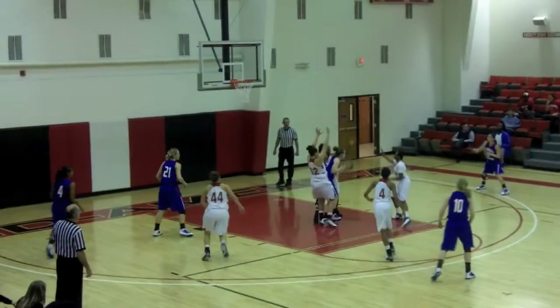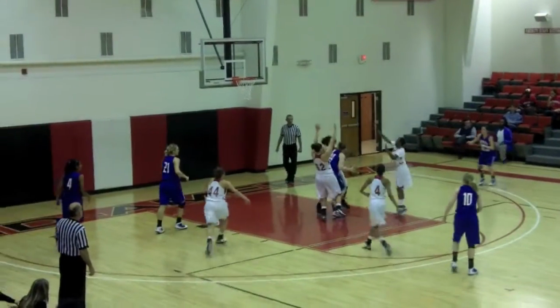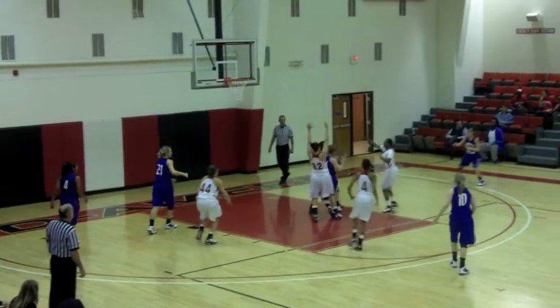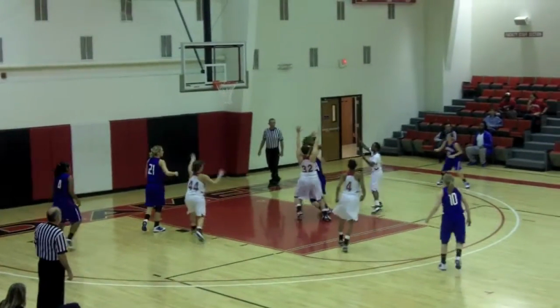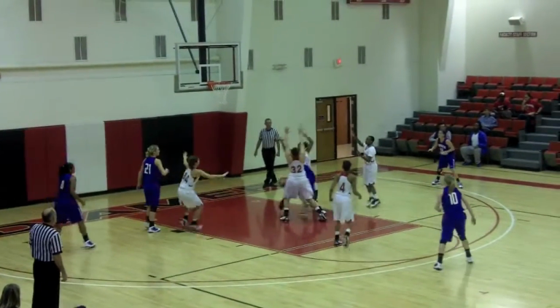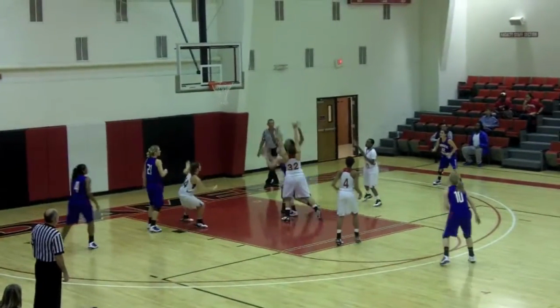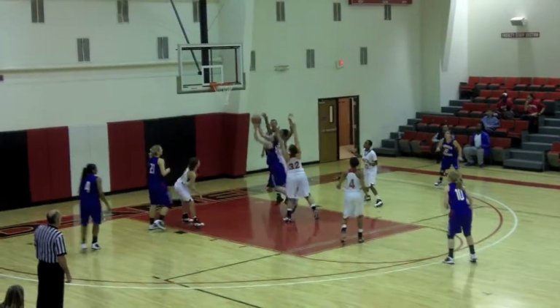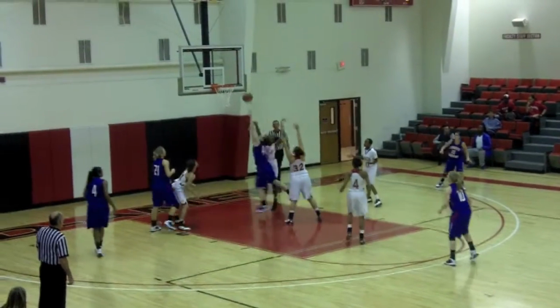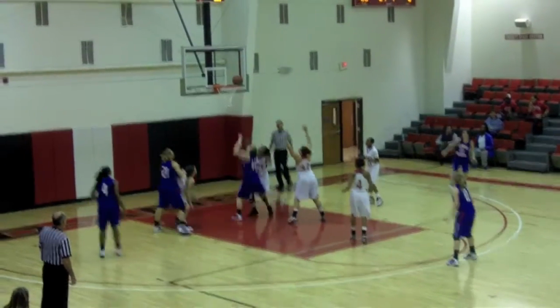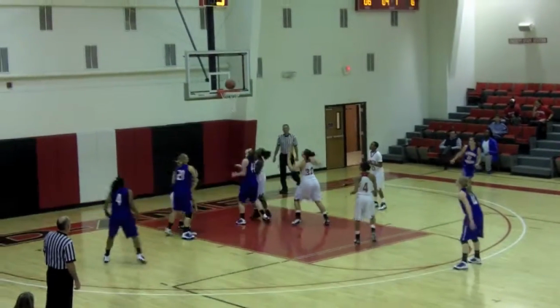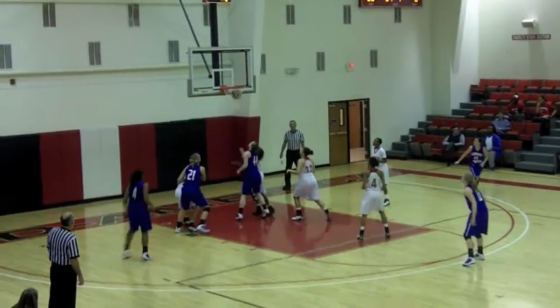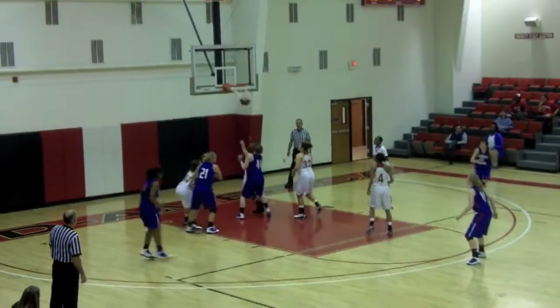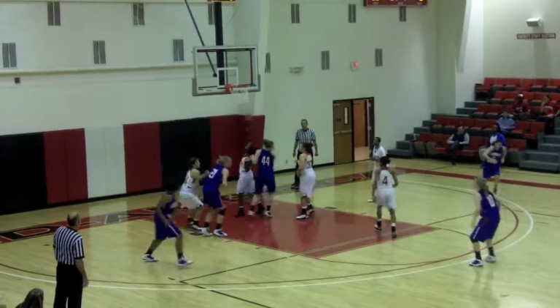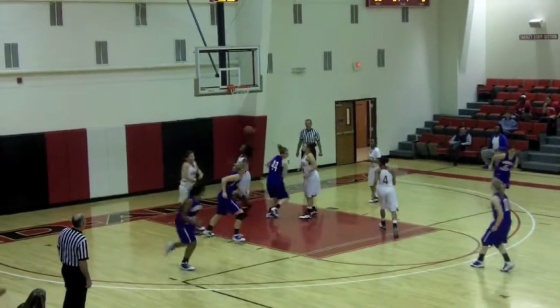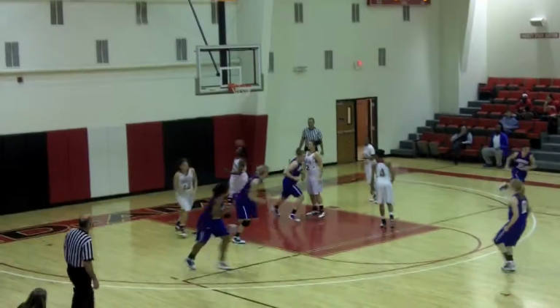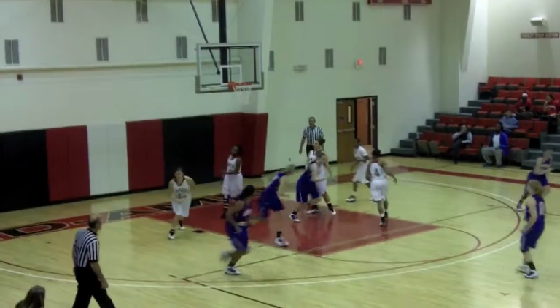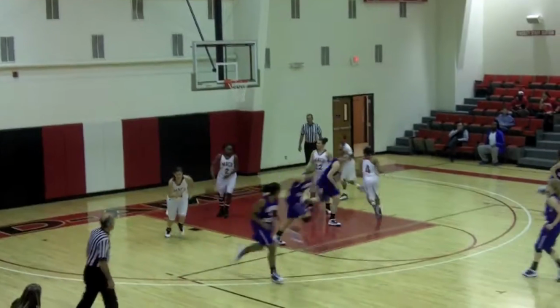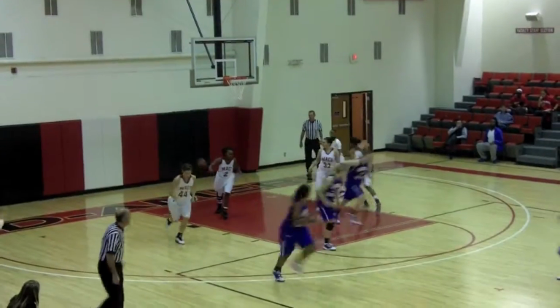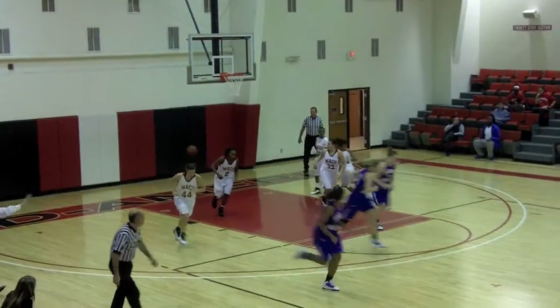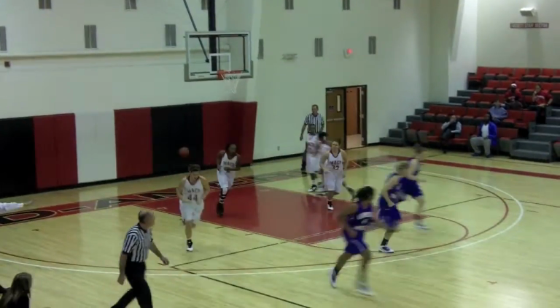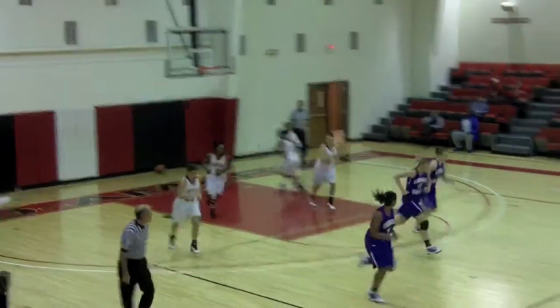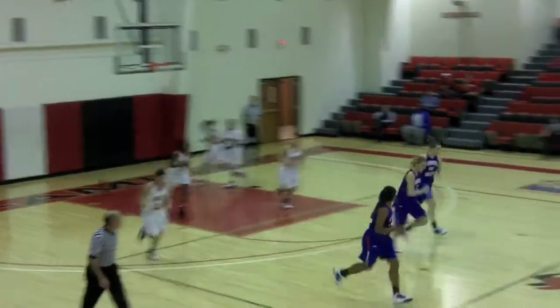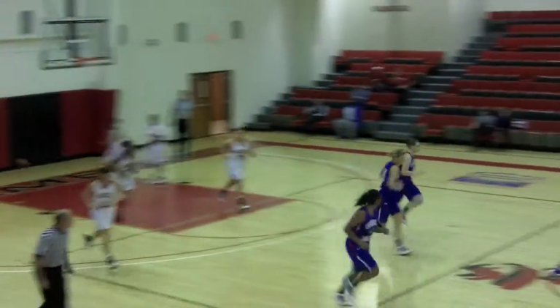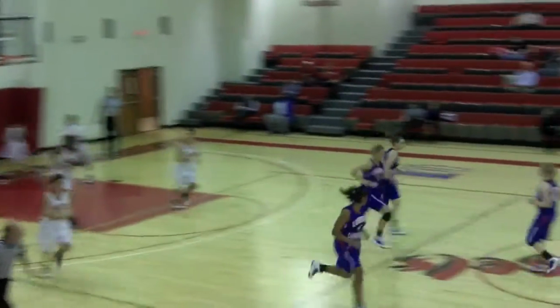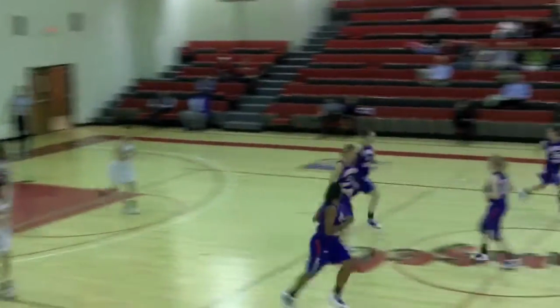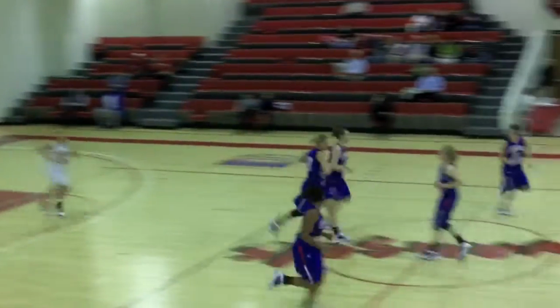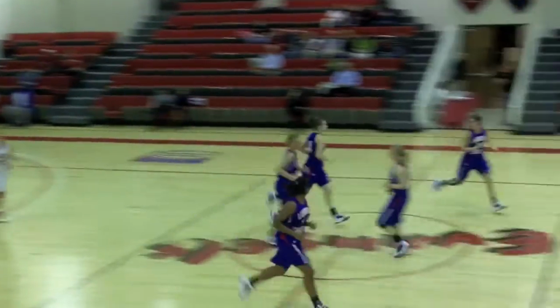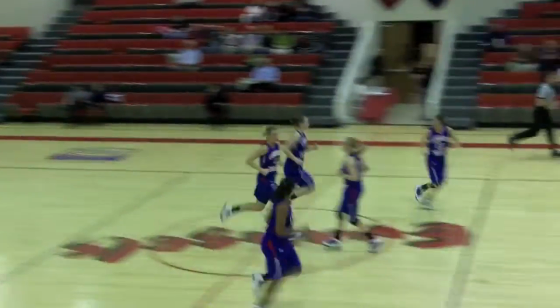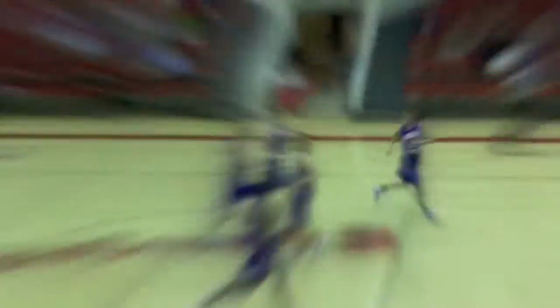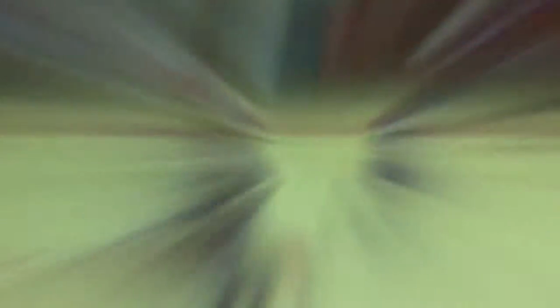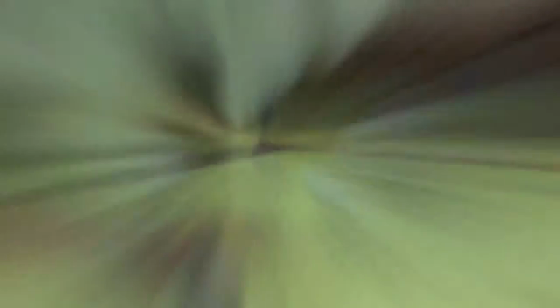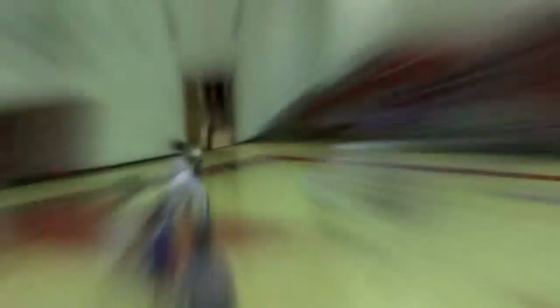Fed inside to Courtney Wilson. Wilson makes a move, slips up and under, and makes the basket. Nice move by Courtney Wilson.